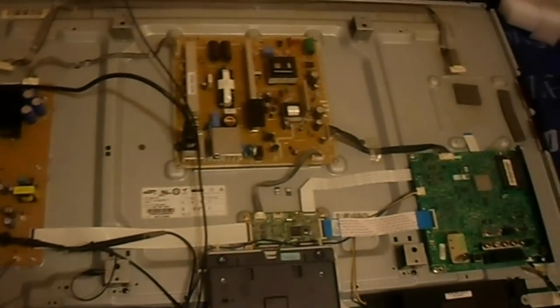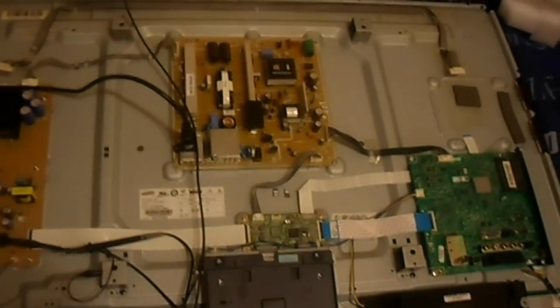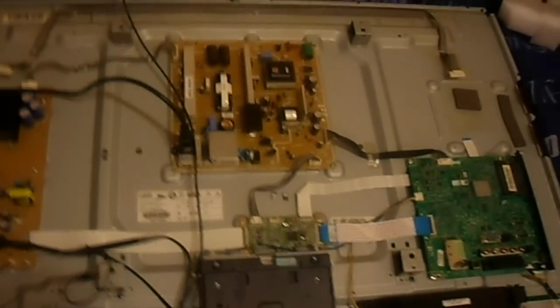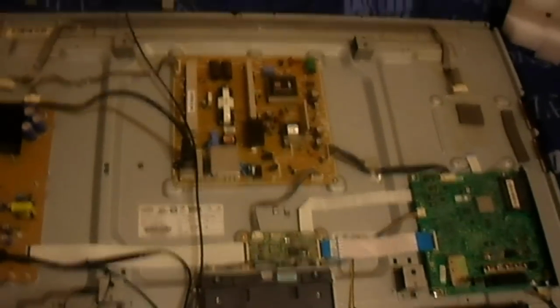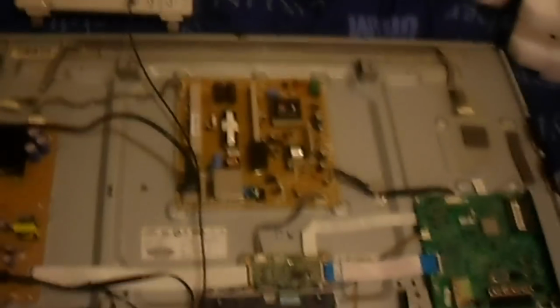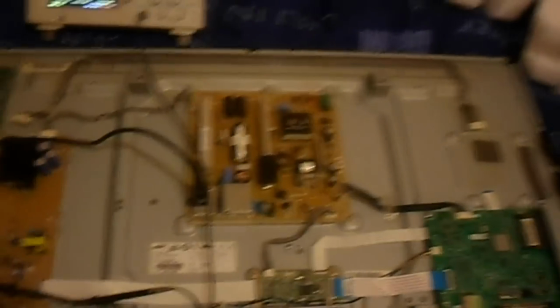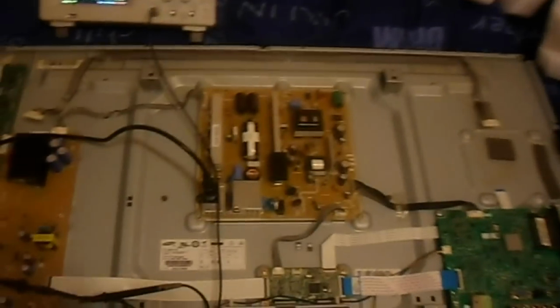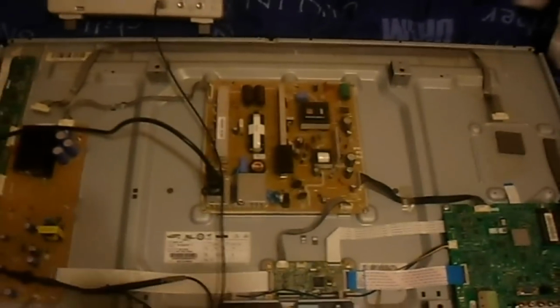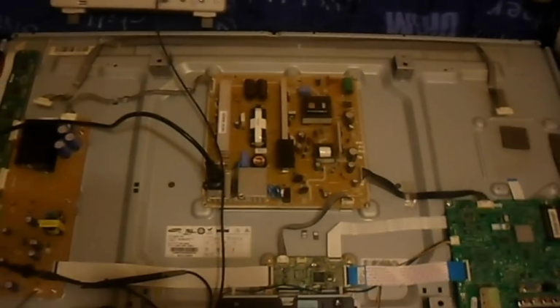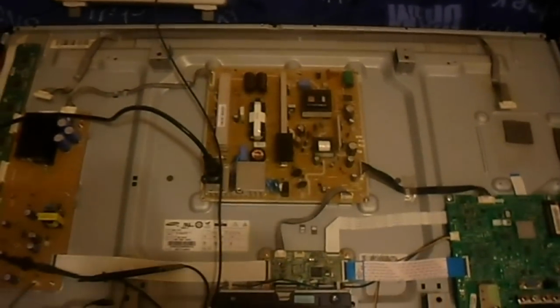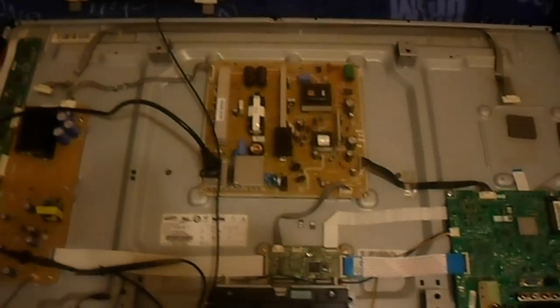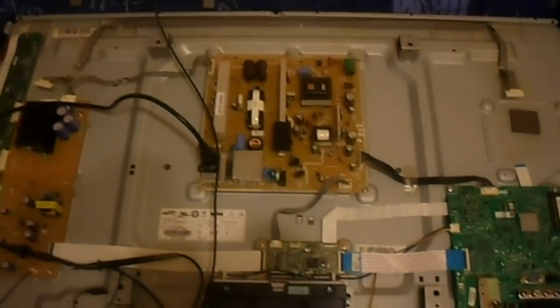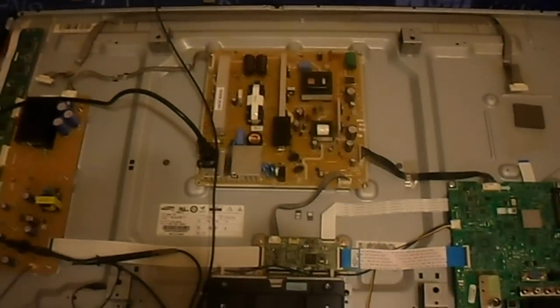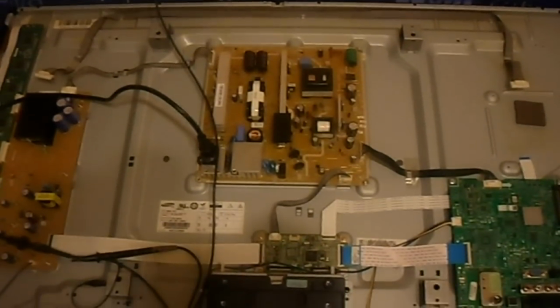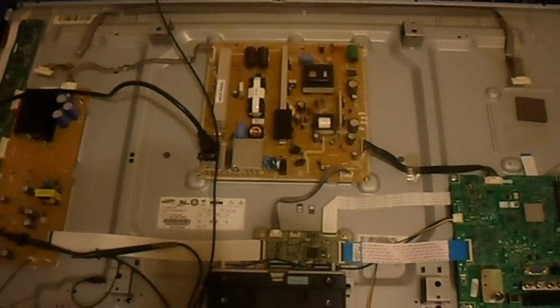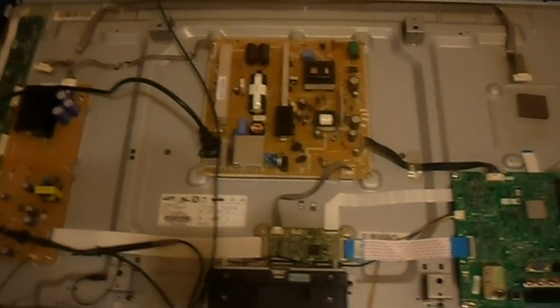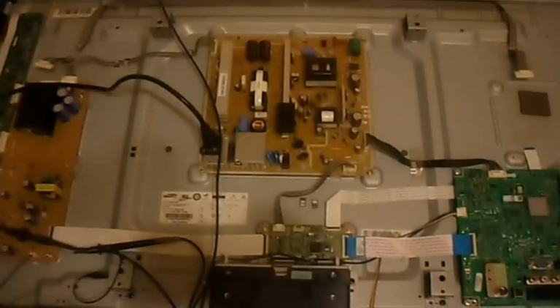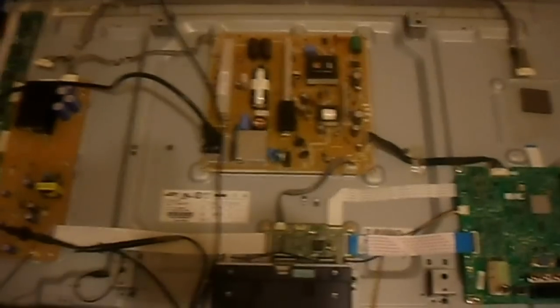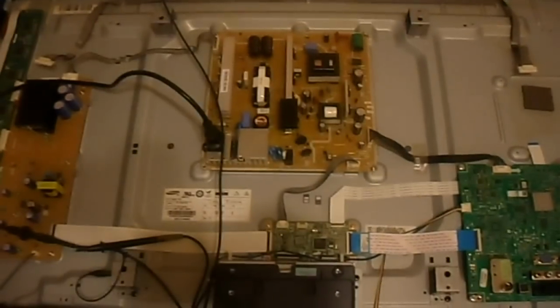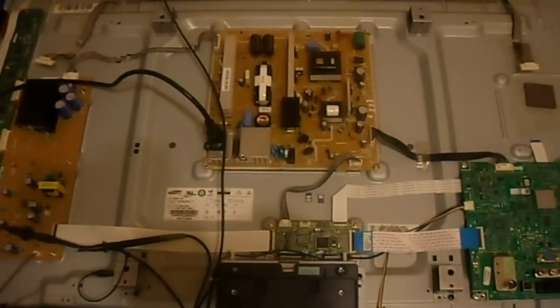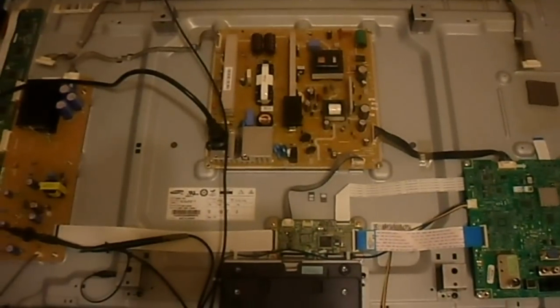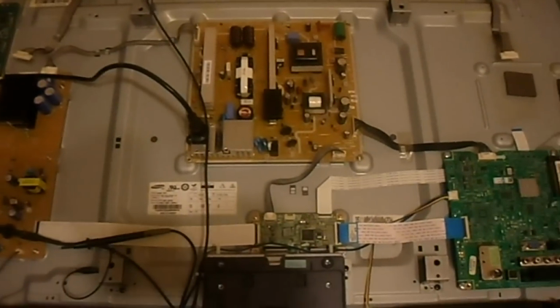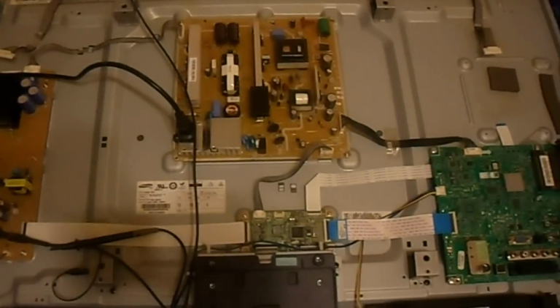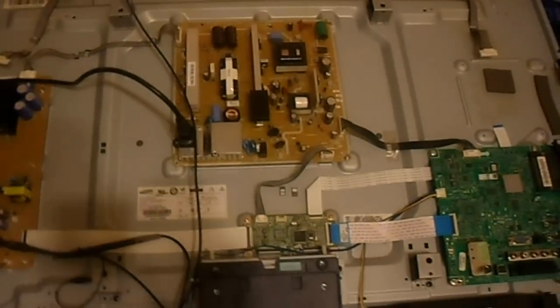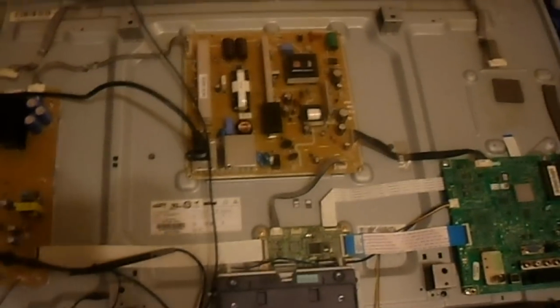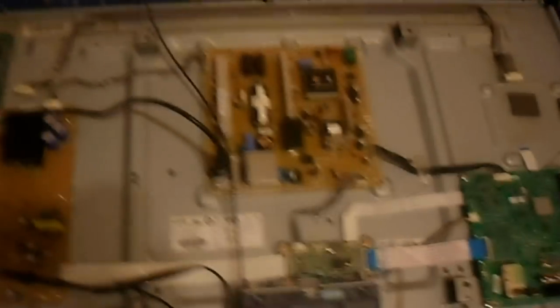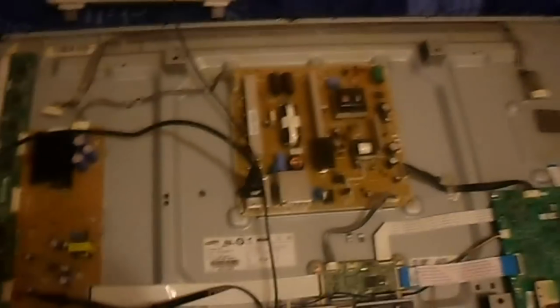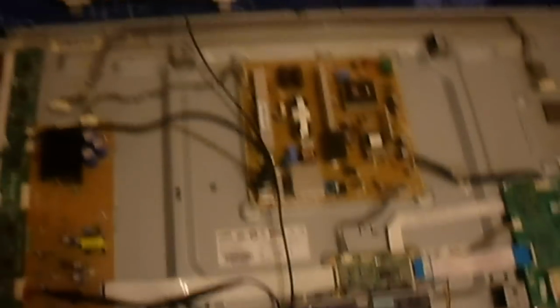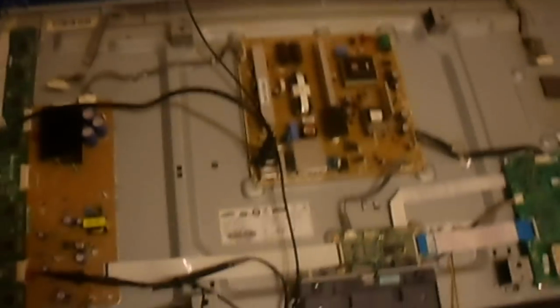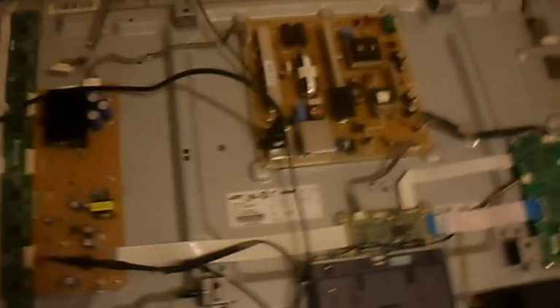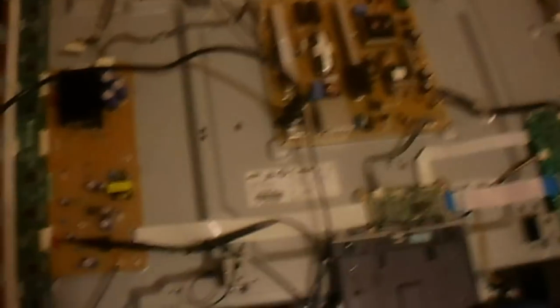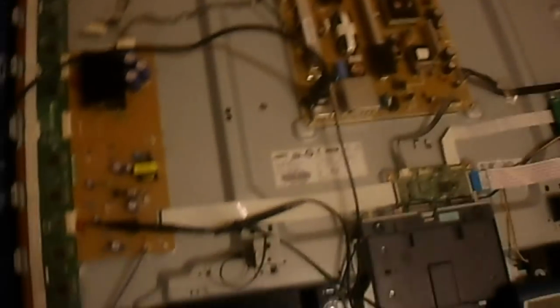Continuing the PS4 3D 450 saga — diagnosing and repairing it.